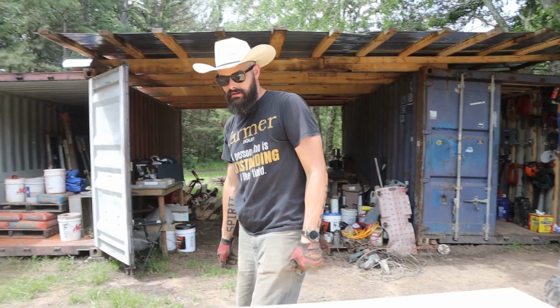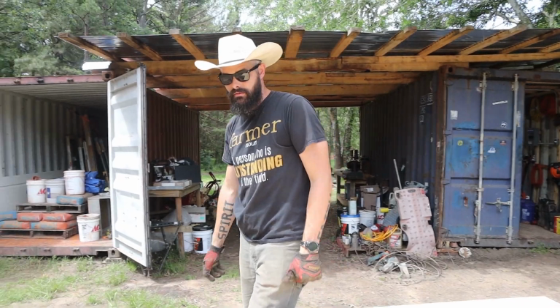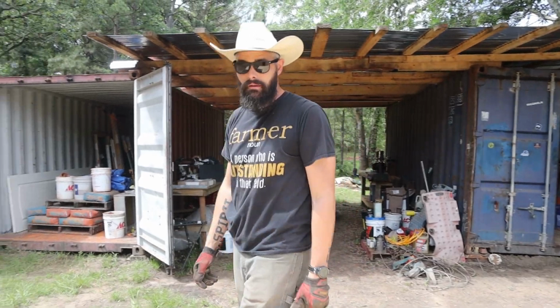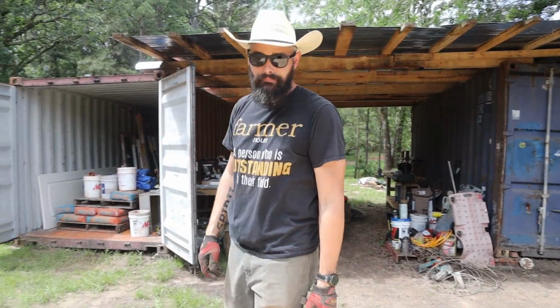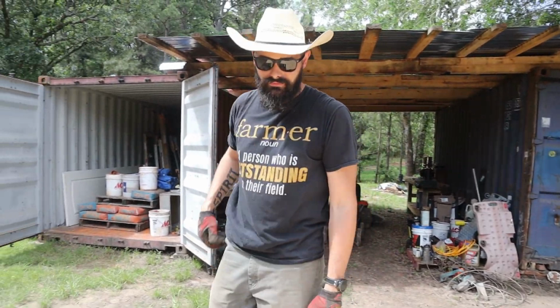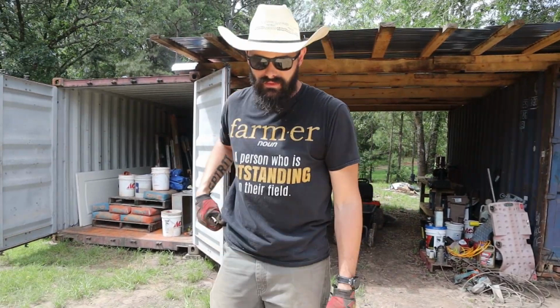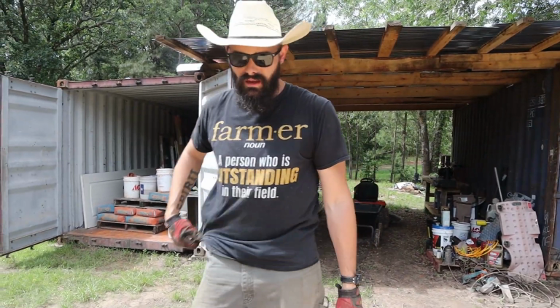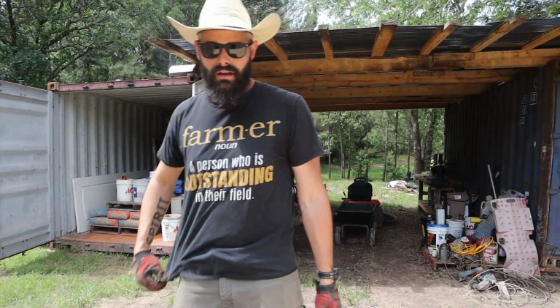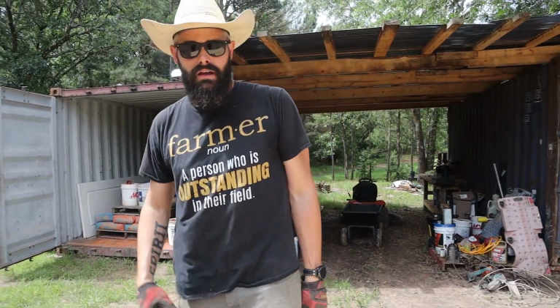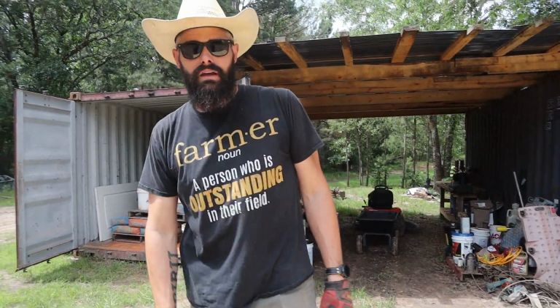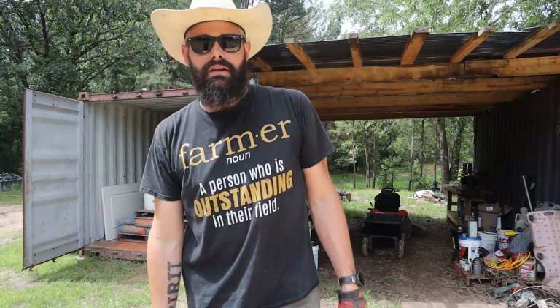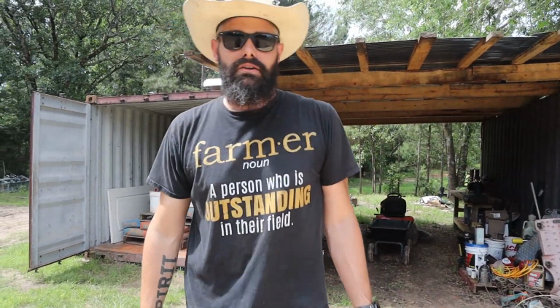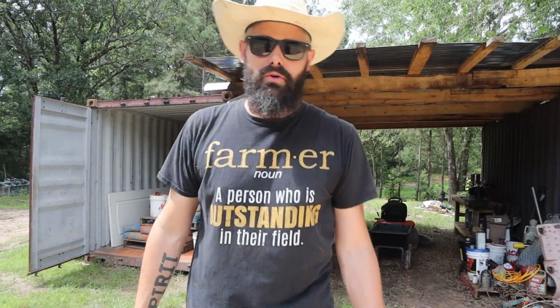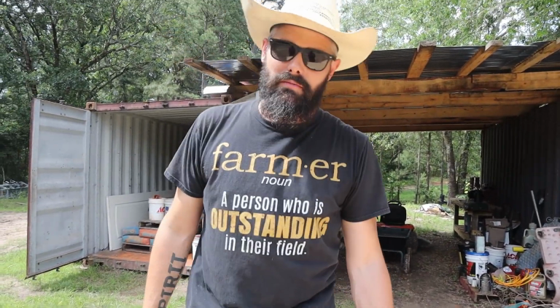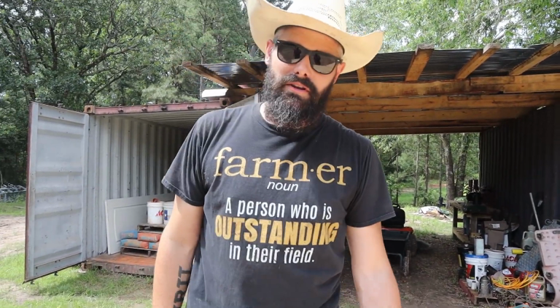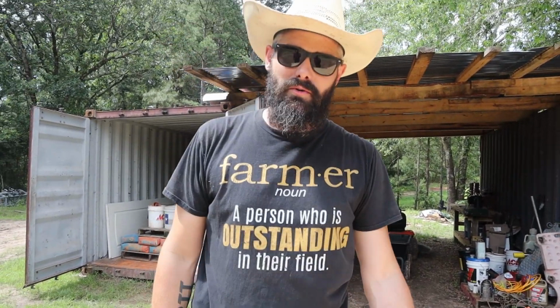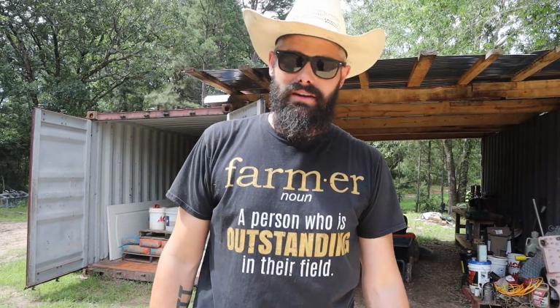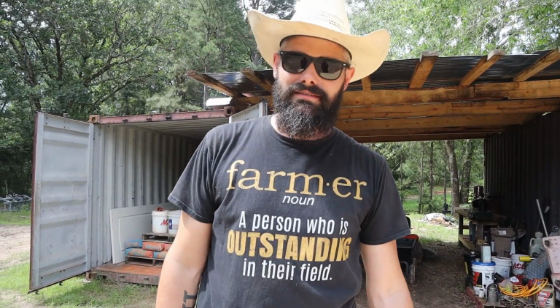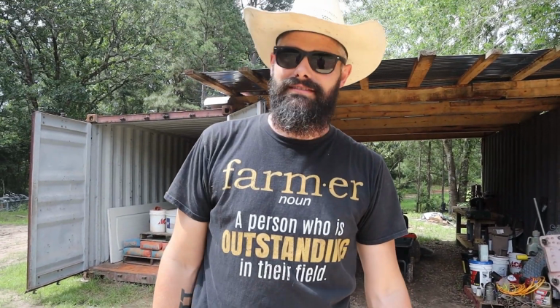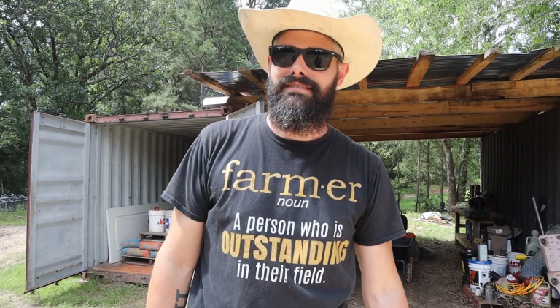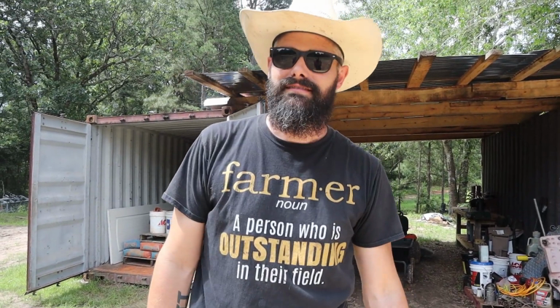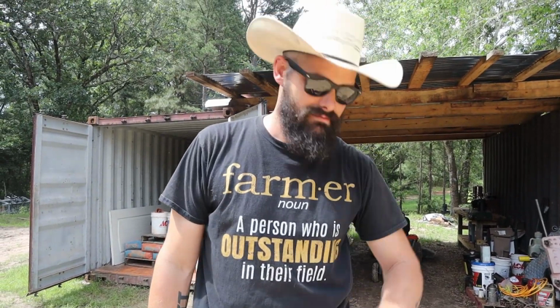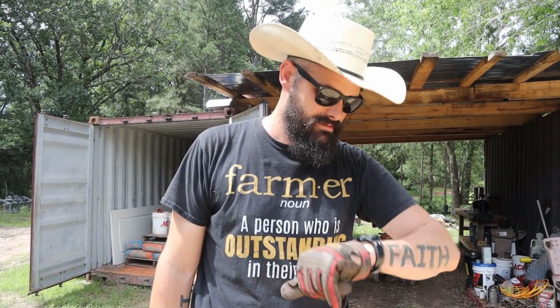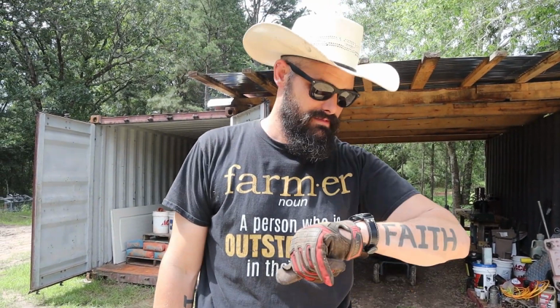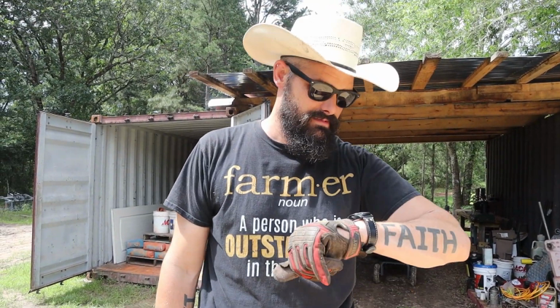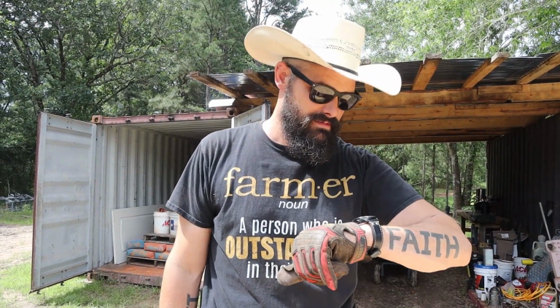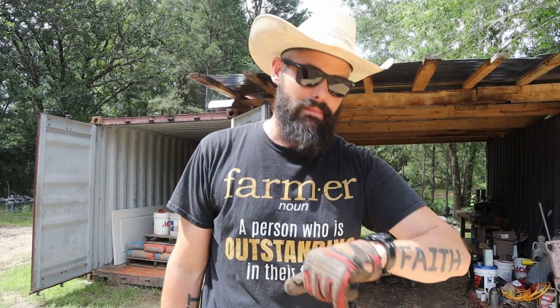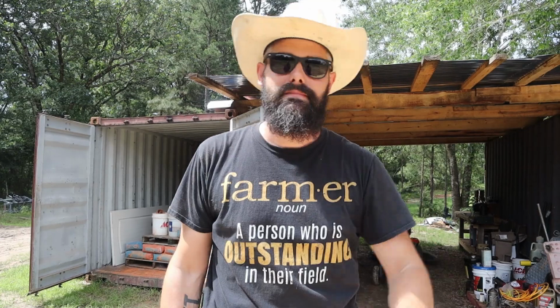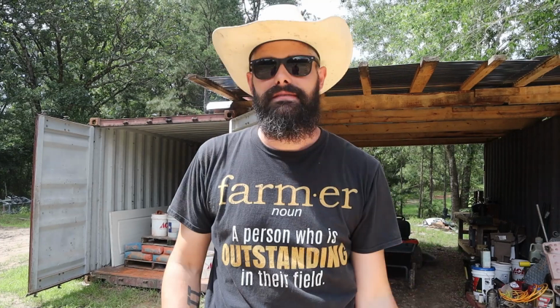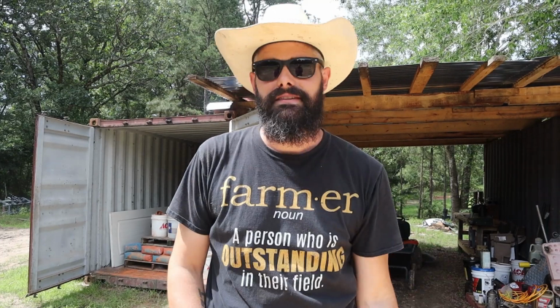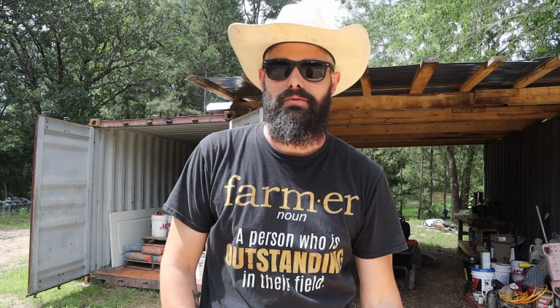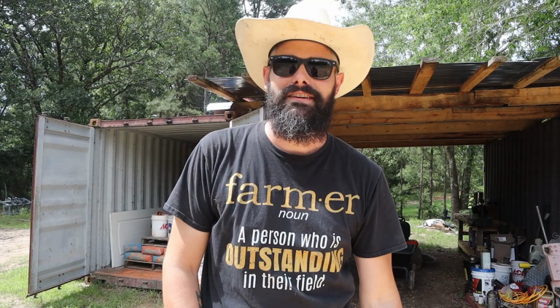Good morning, good morning, good morning. Yep, it's morning.